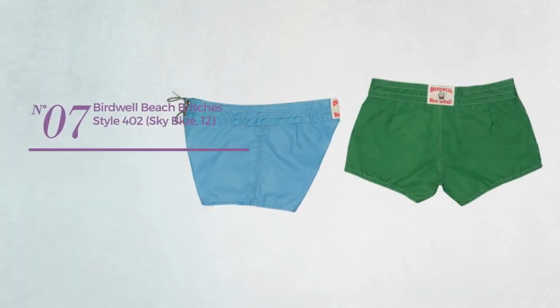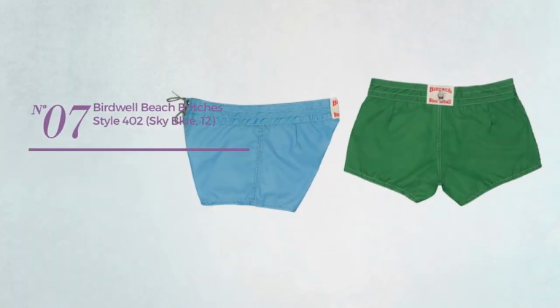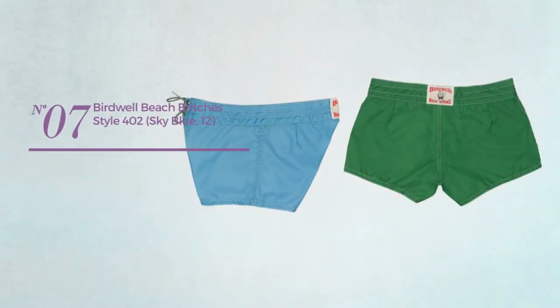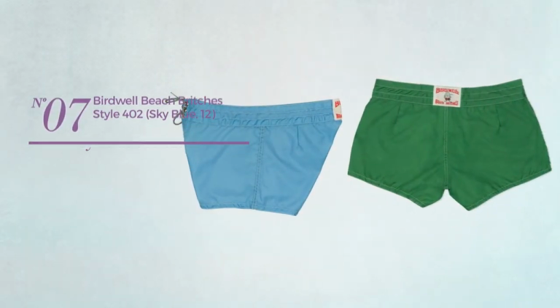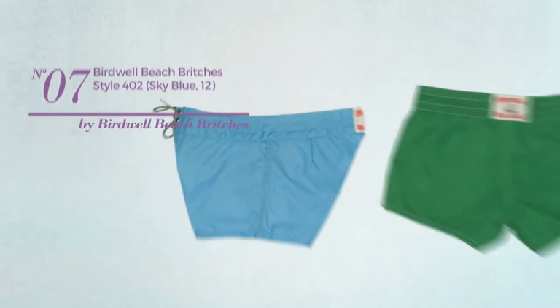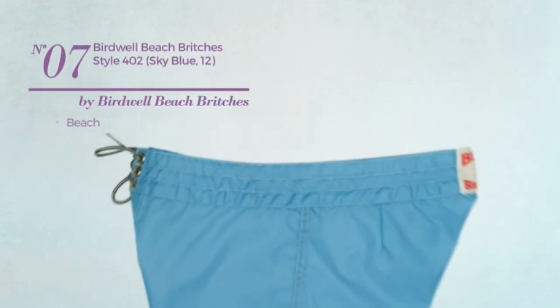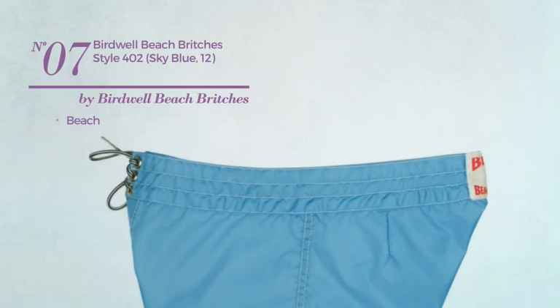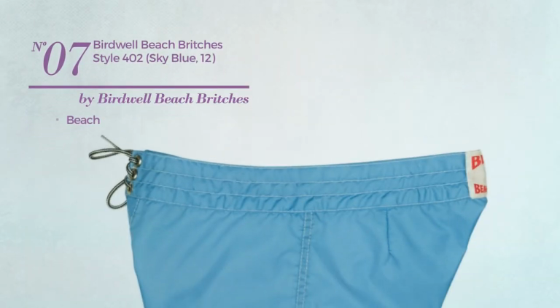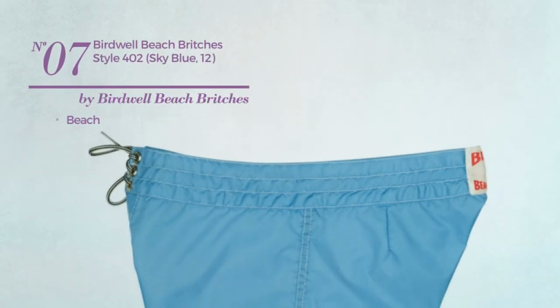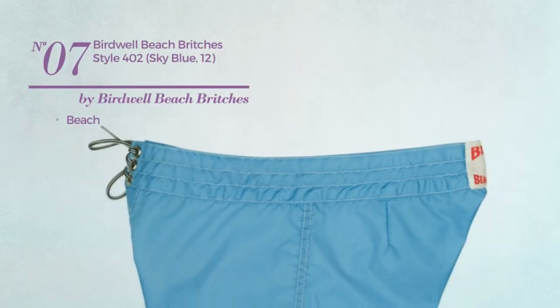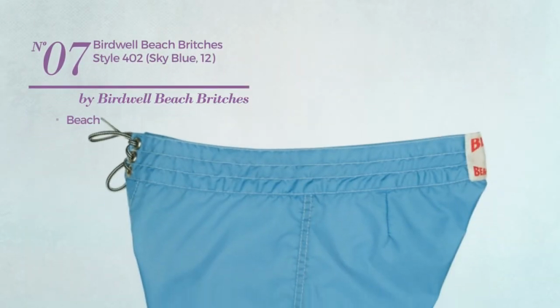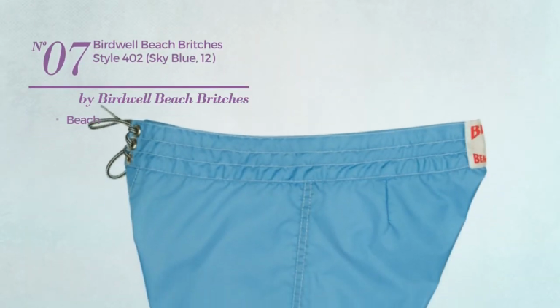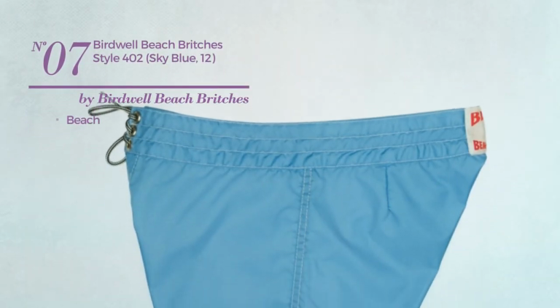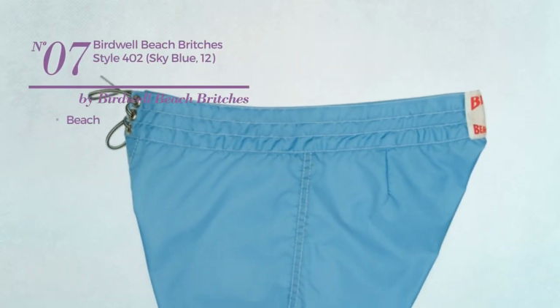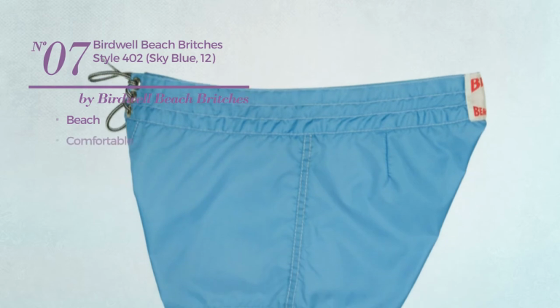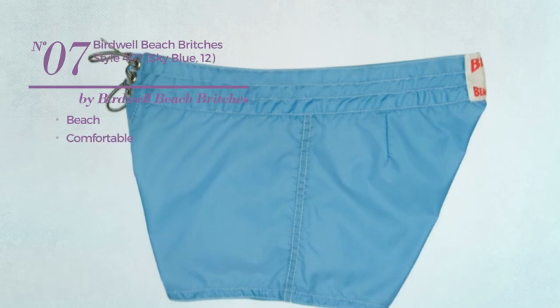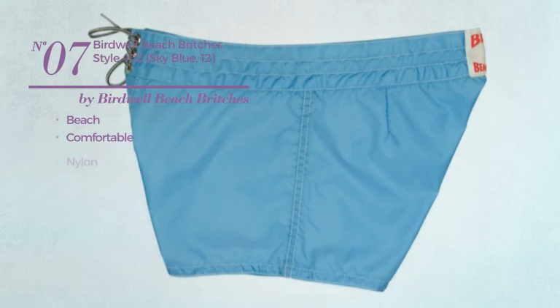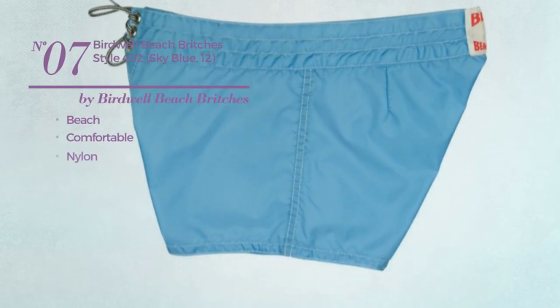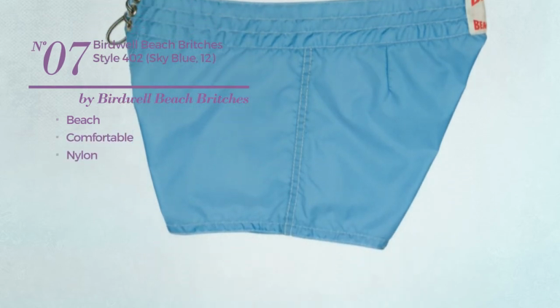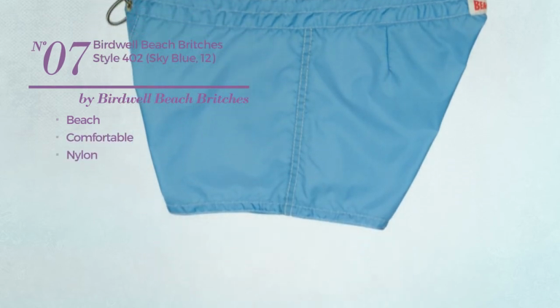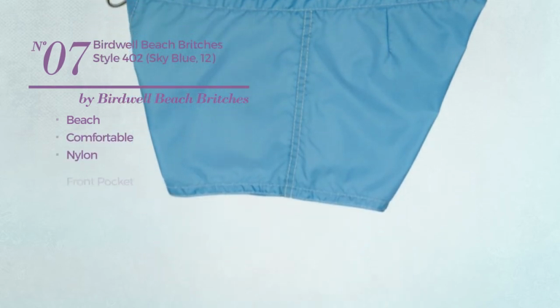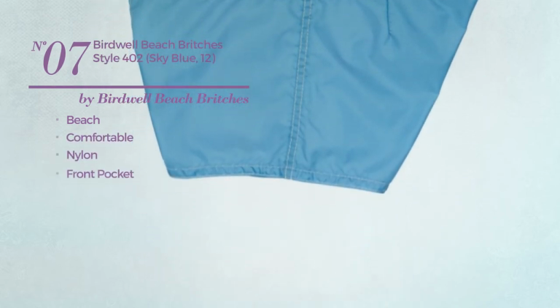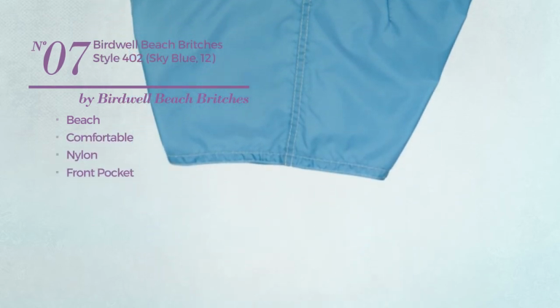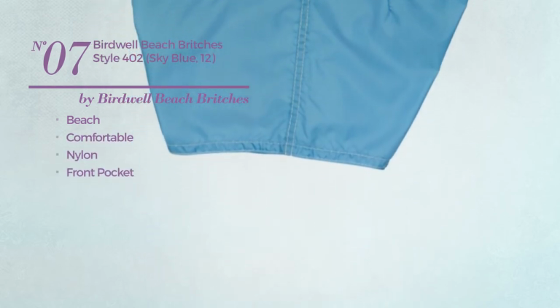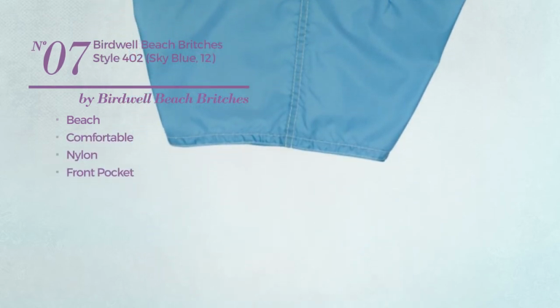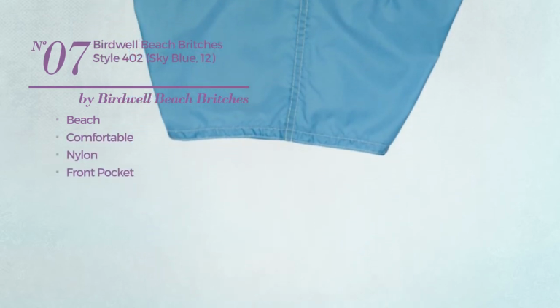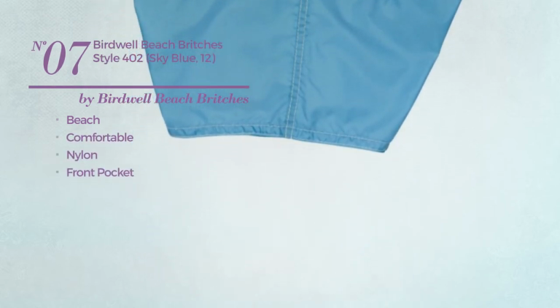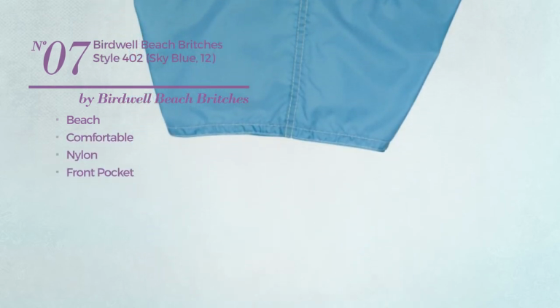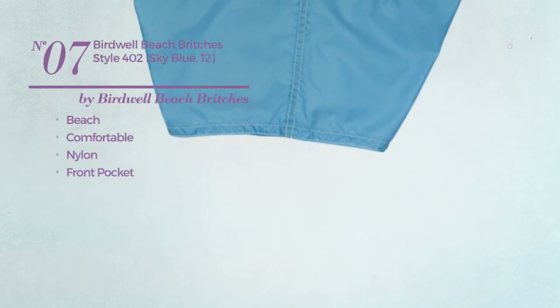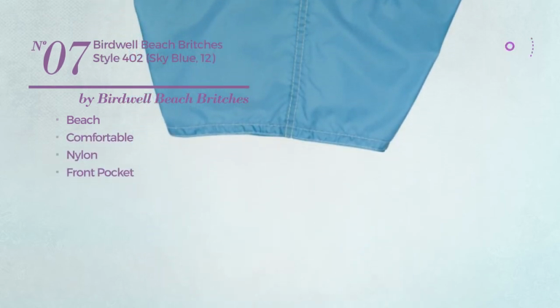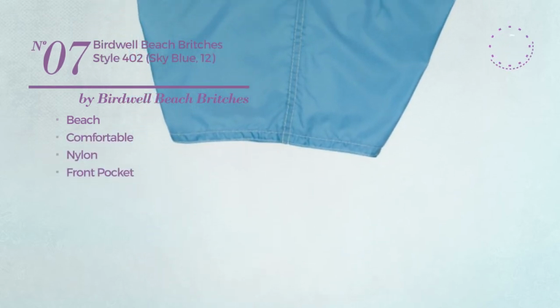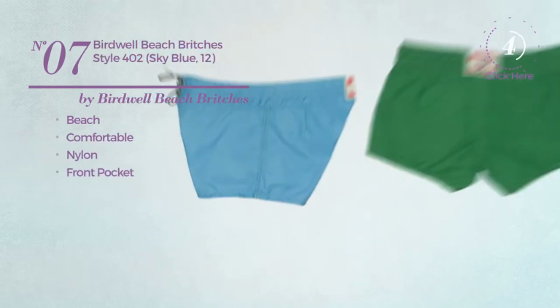Number 7. A beach garment, crafted from comfortable nylon, with a front pocket. Available in 9 colors.